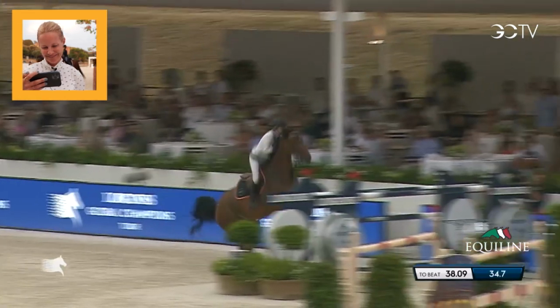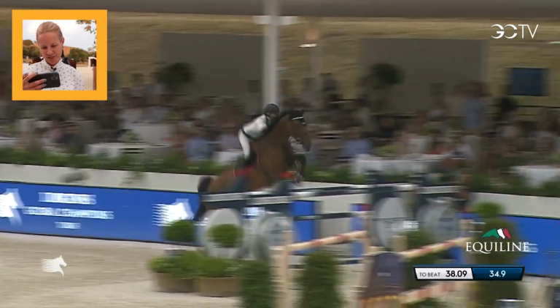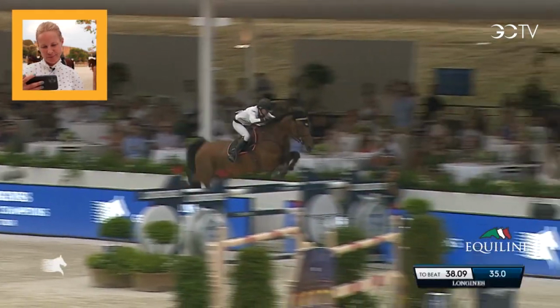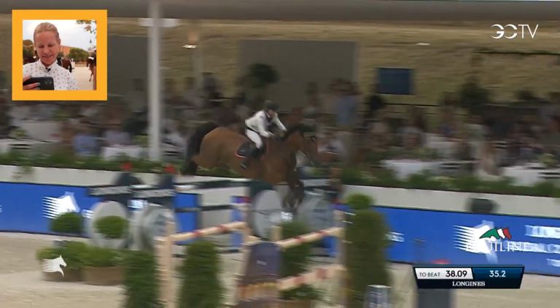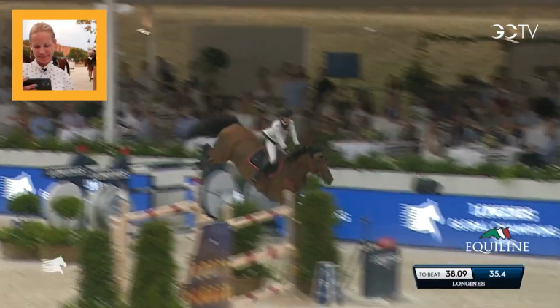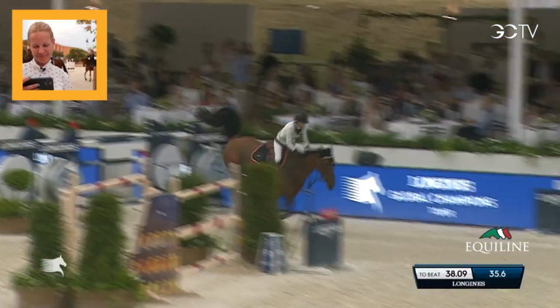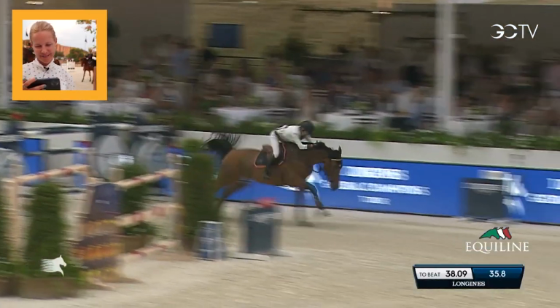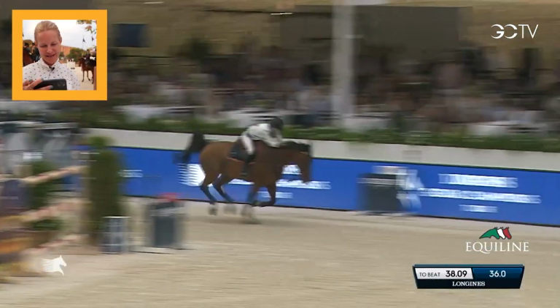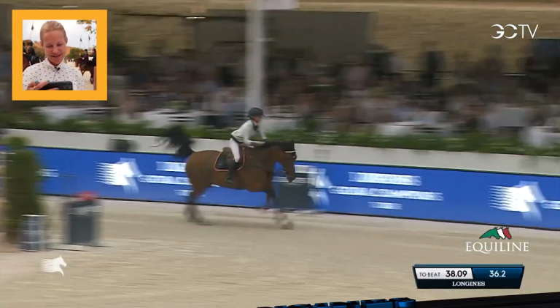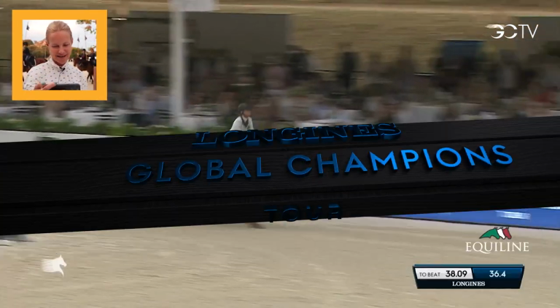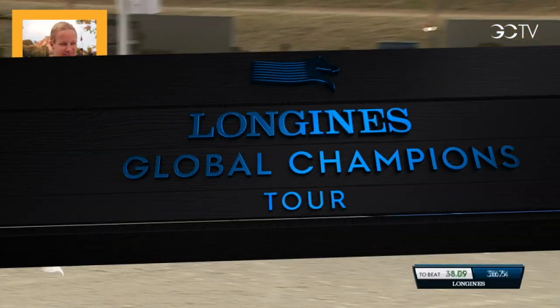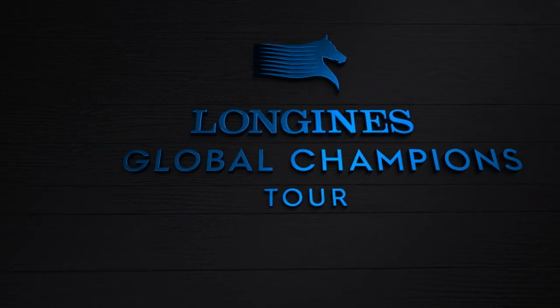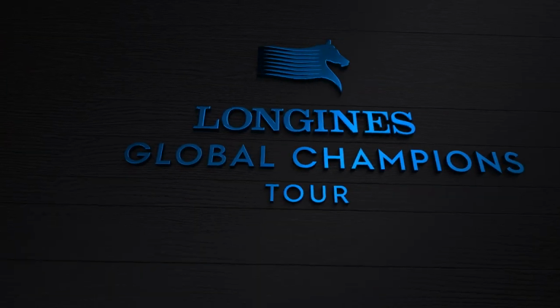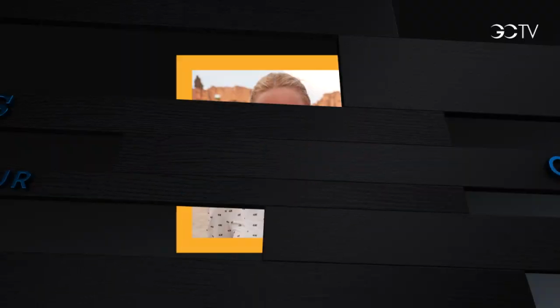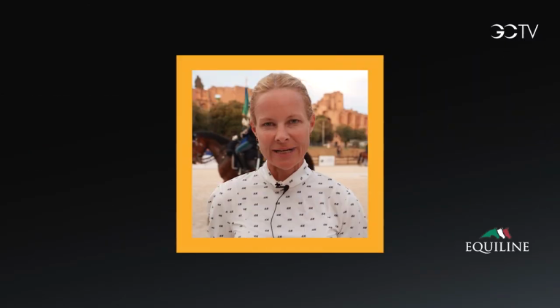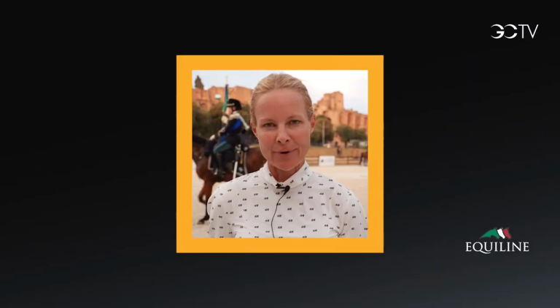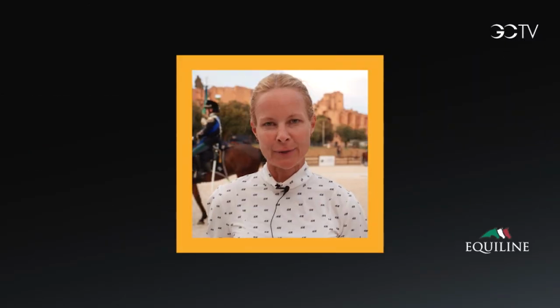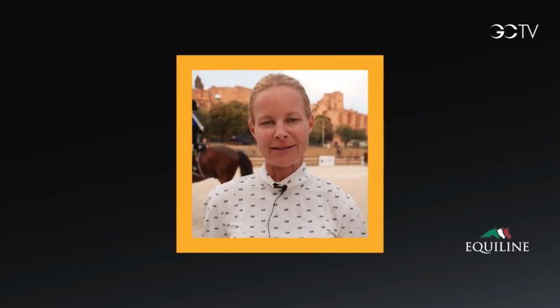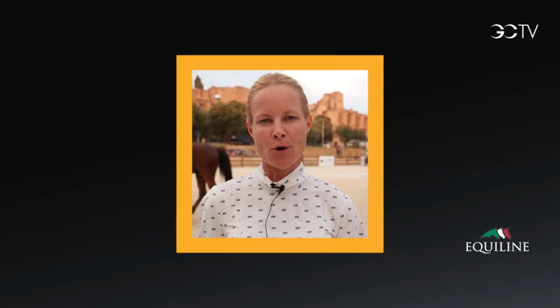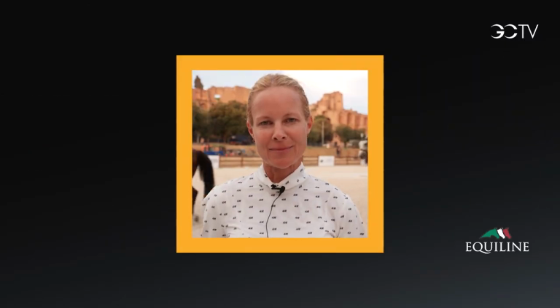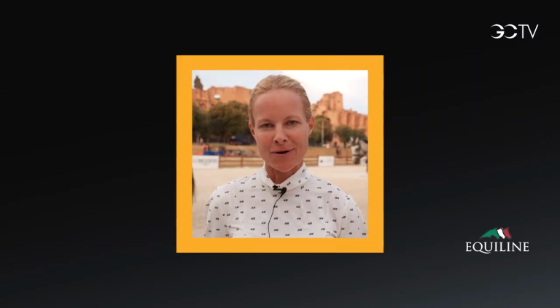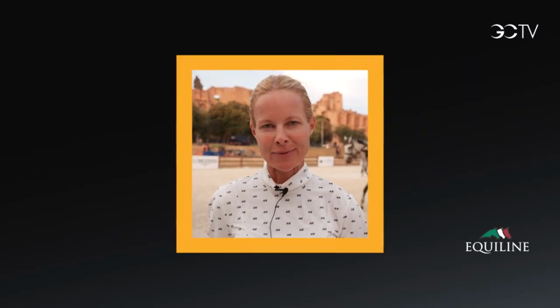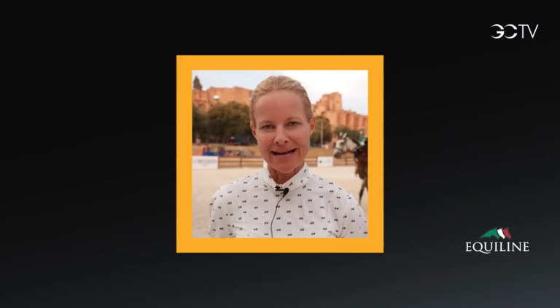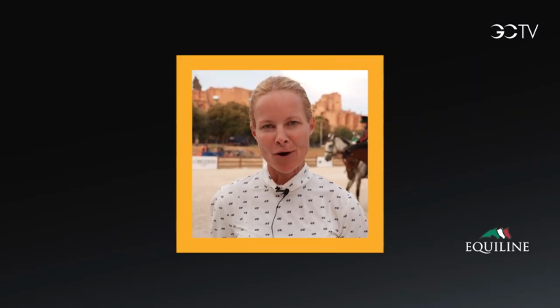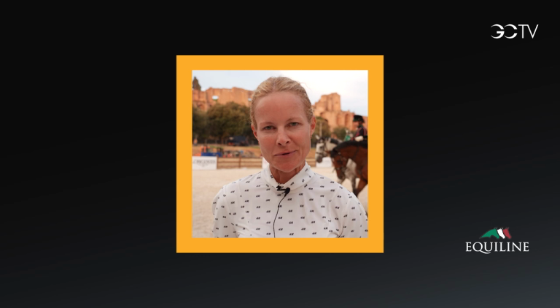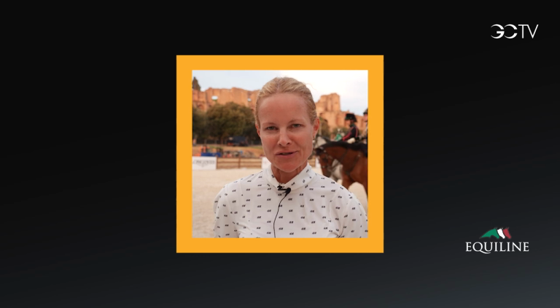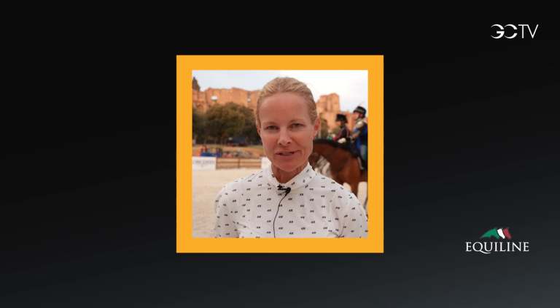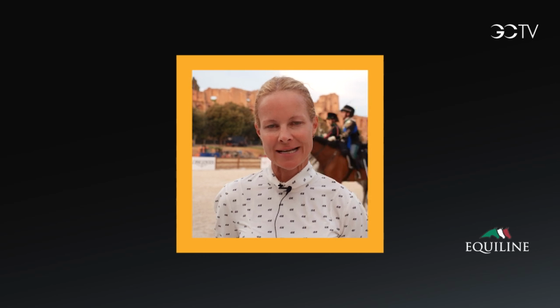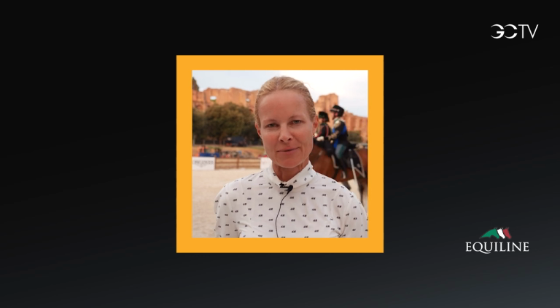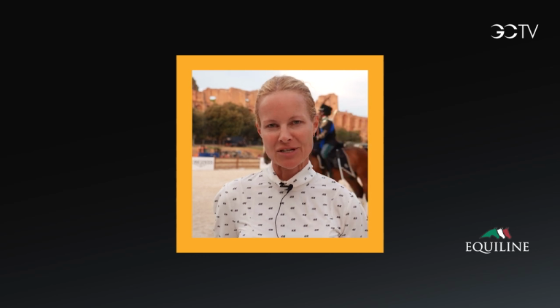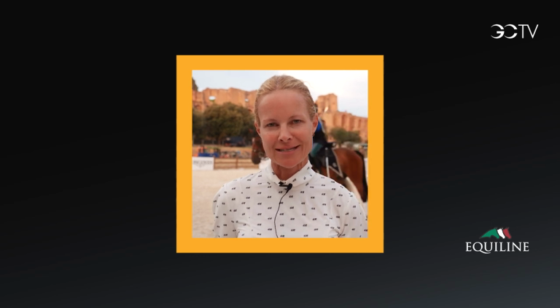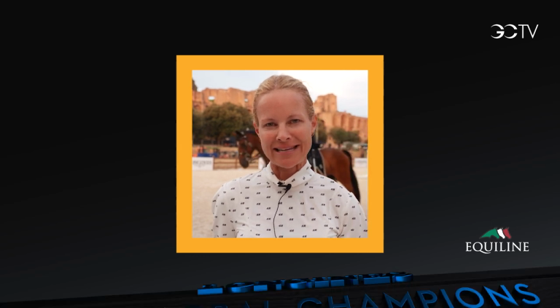She's amazing. That was my winning round in the Rome Grand Prix. I hope you enjoyed it as much as me.